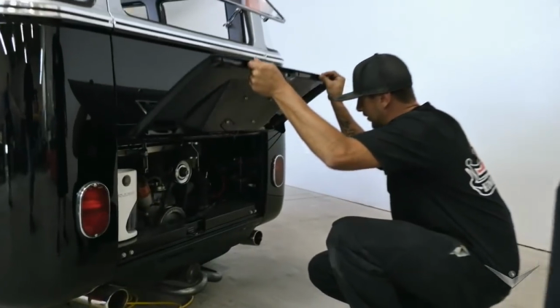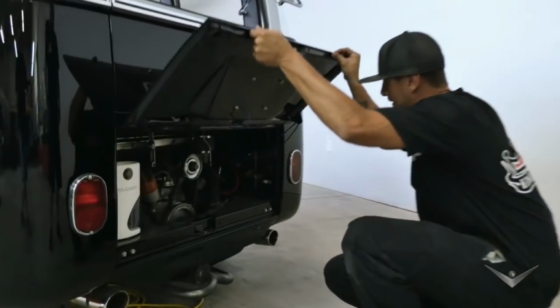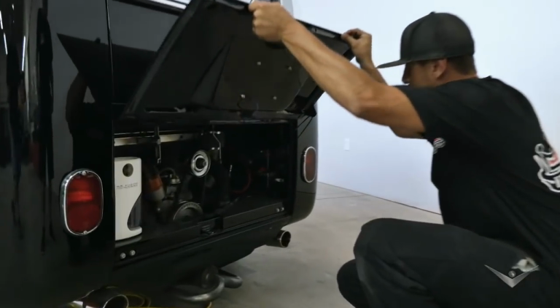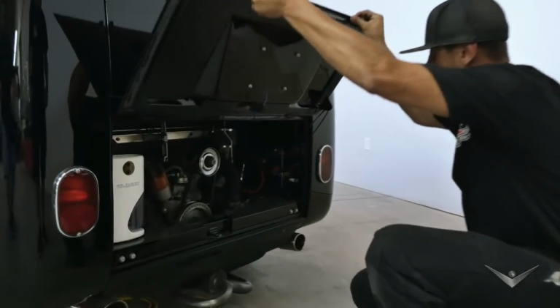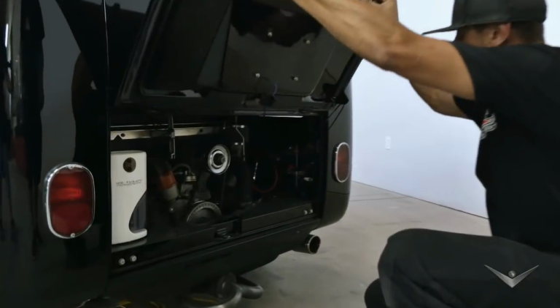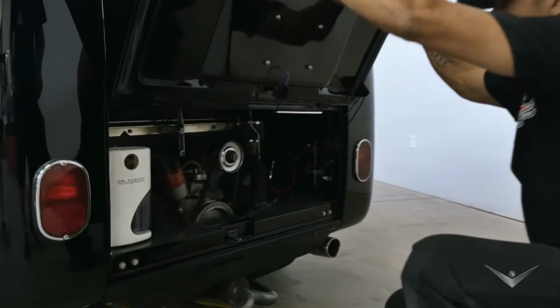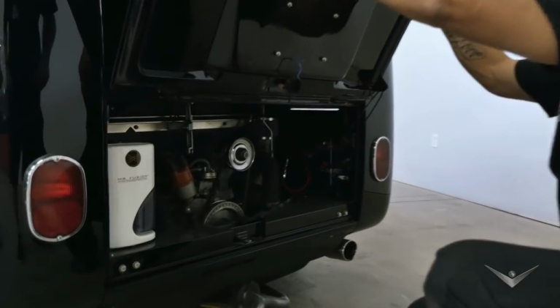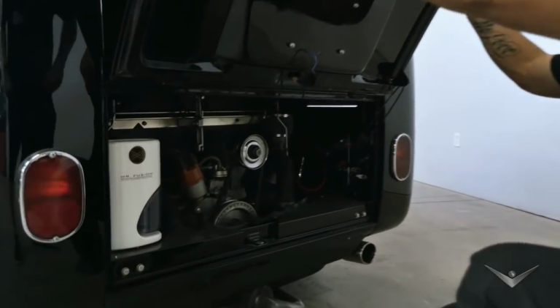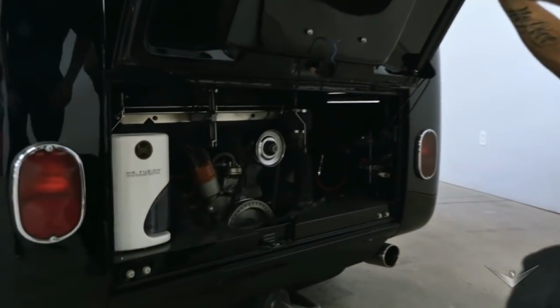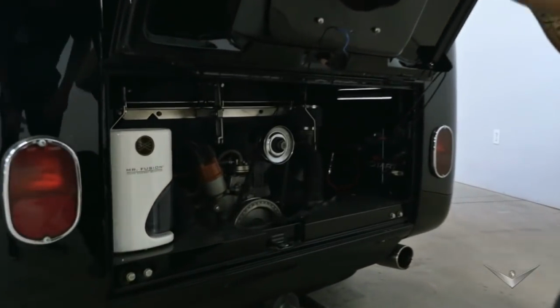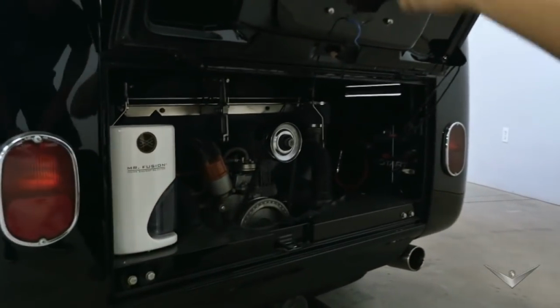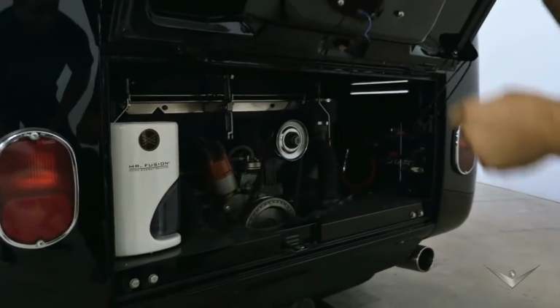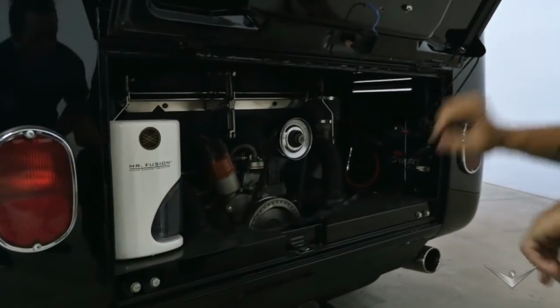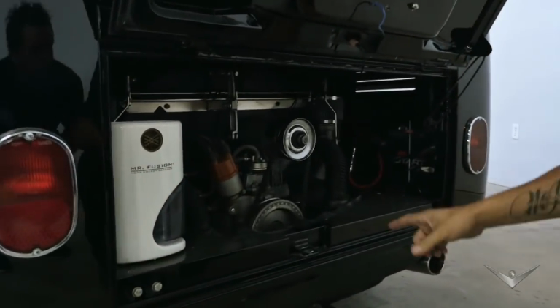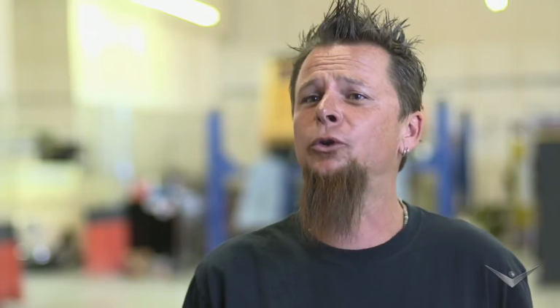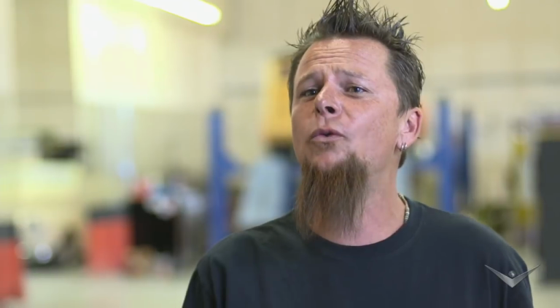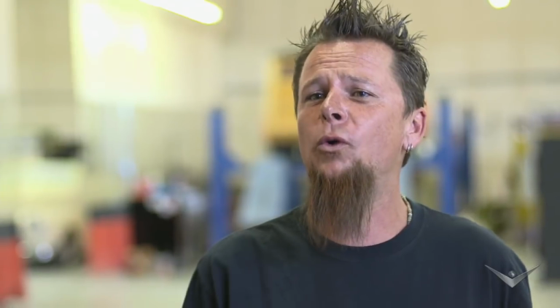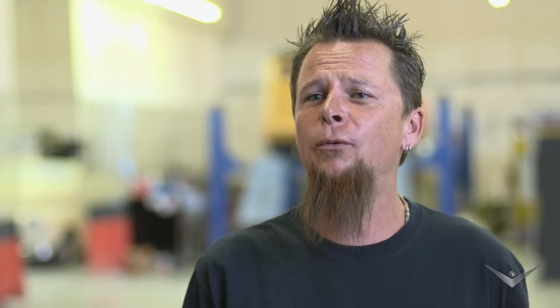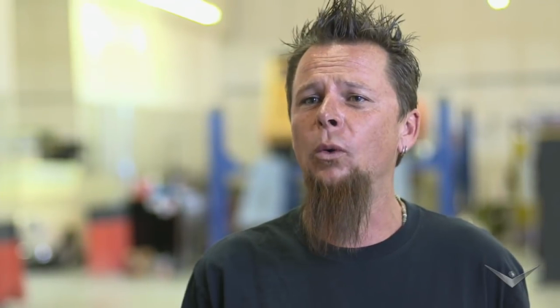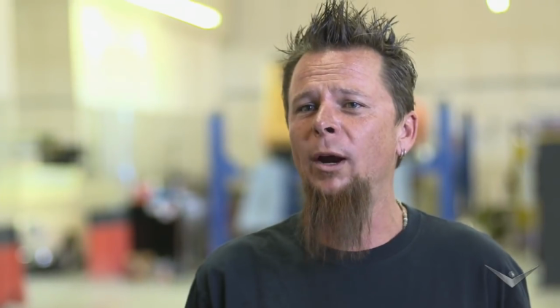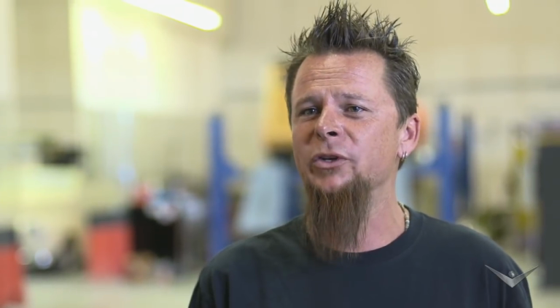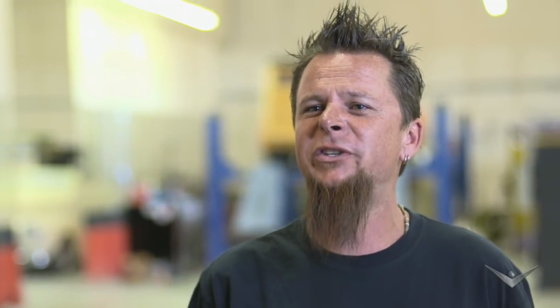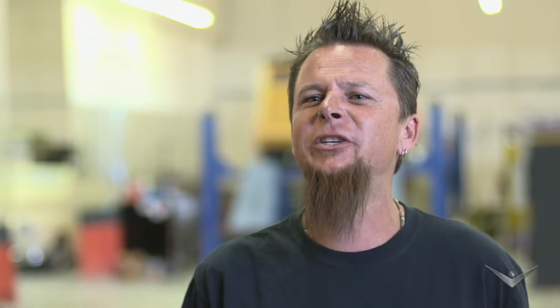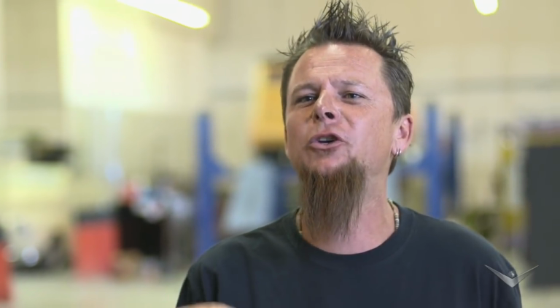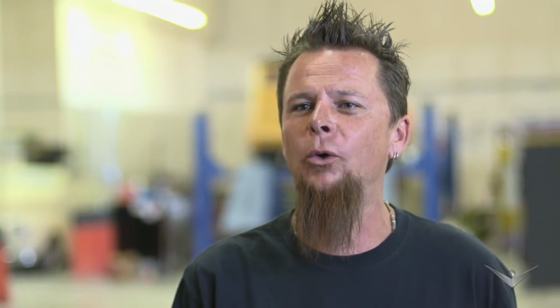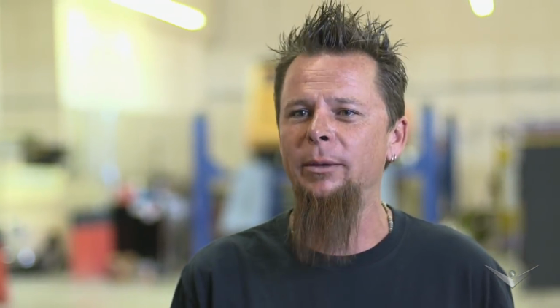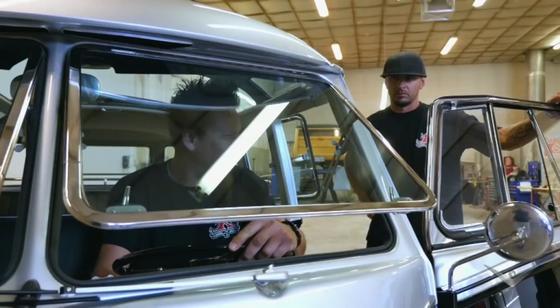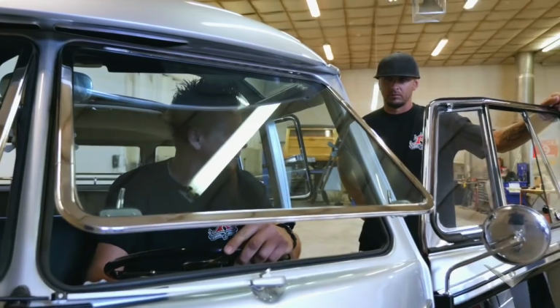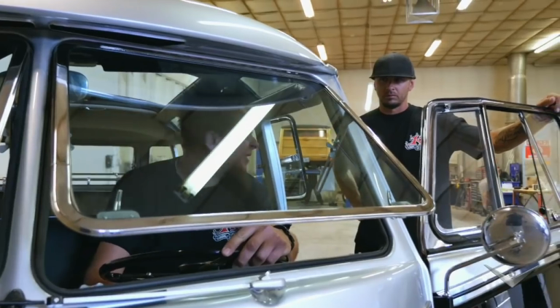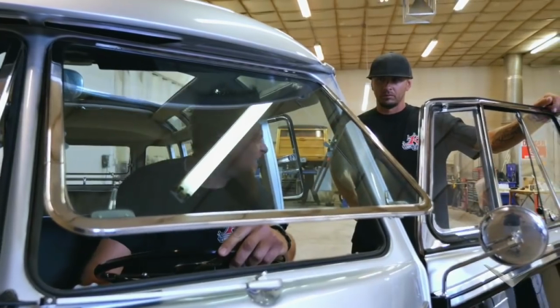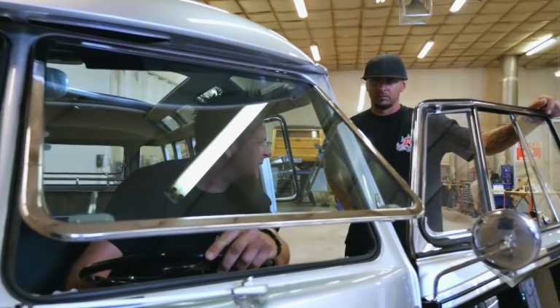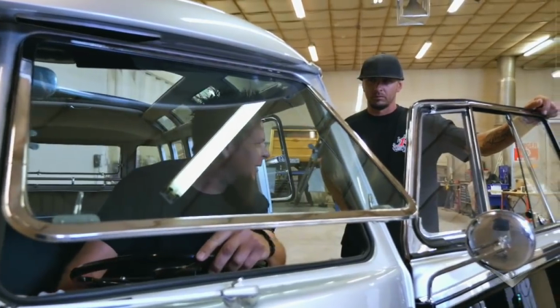It already sports a 2080cc engine with dual 44 Webers. This thing screams — listen to this thing.